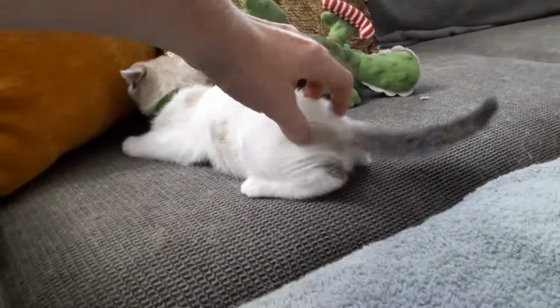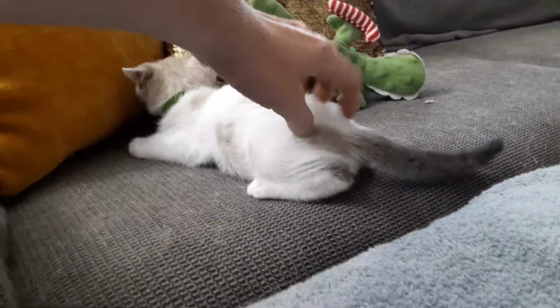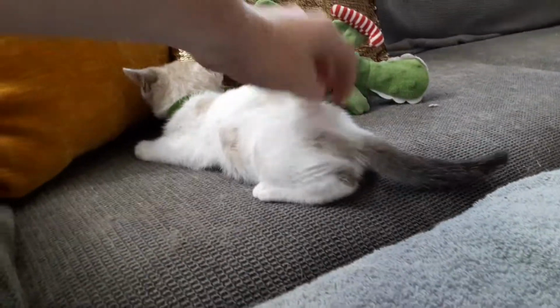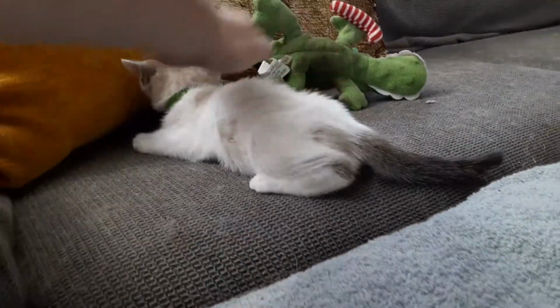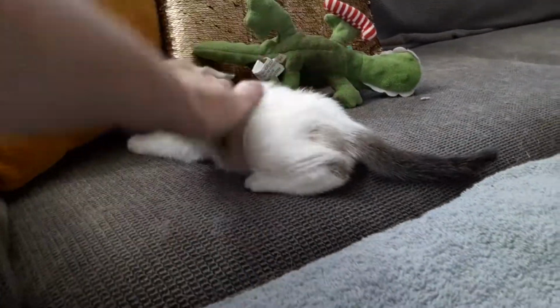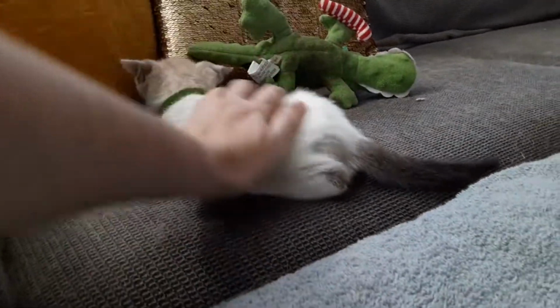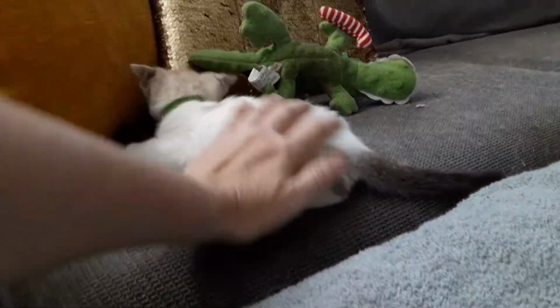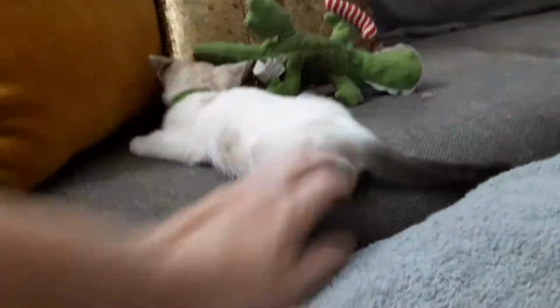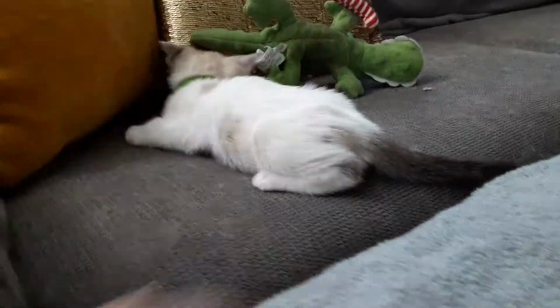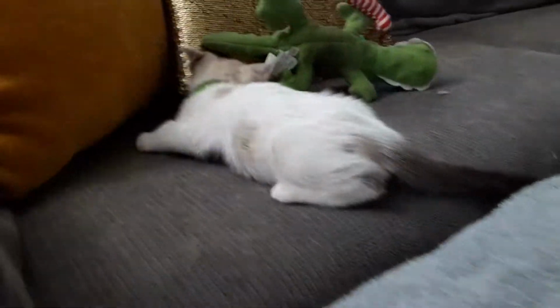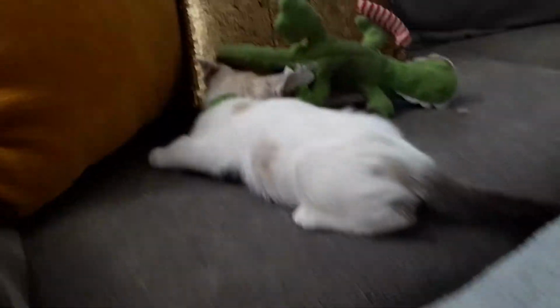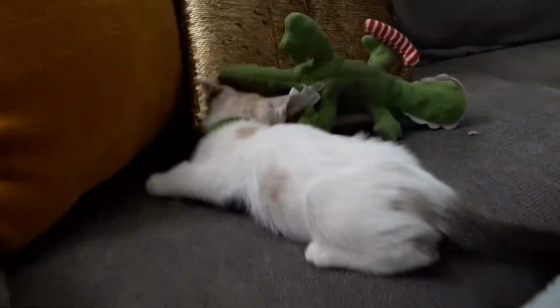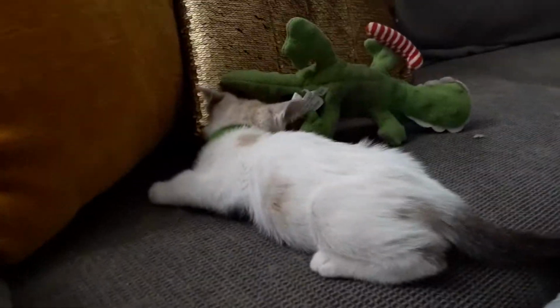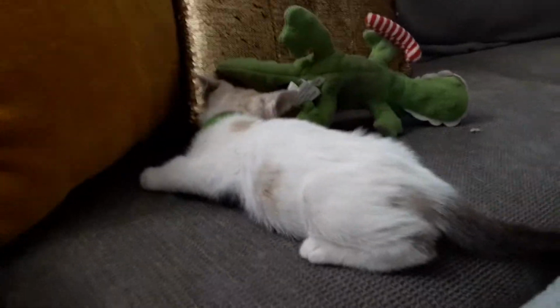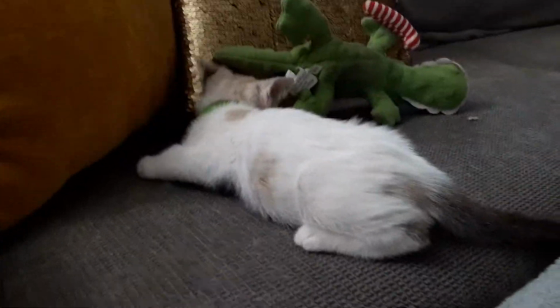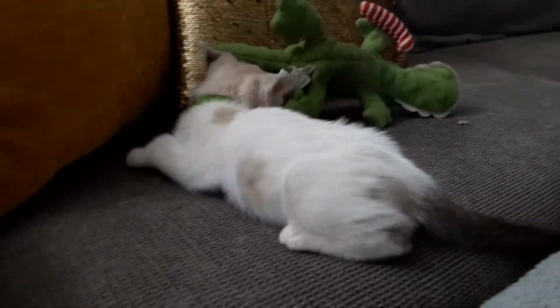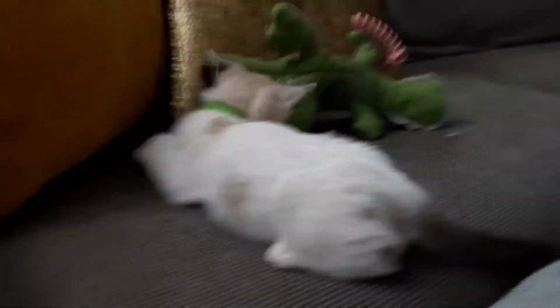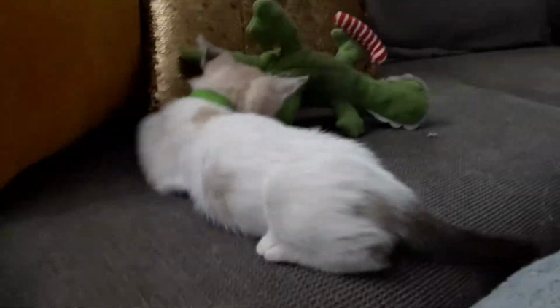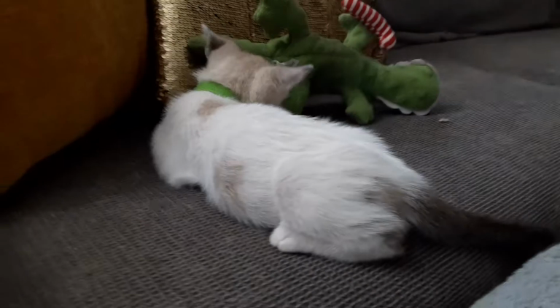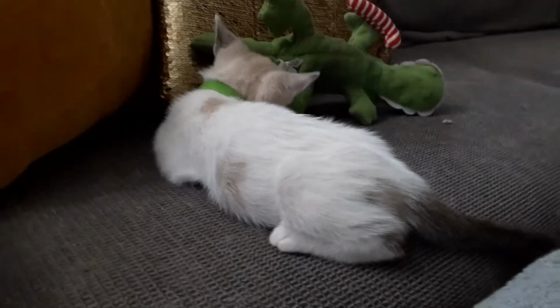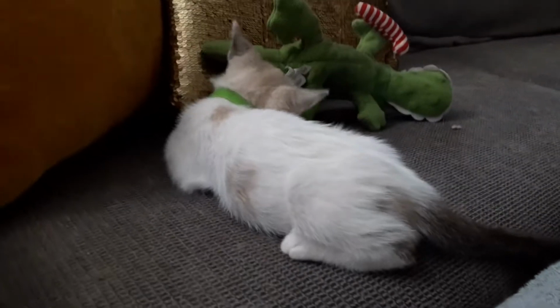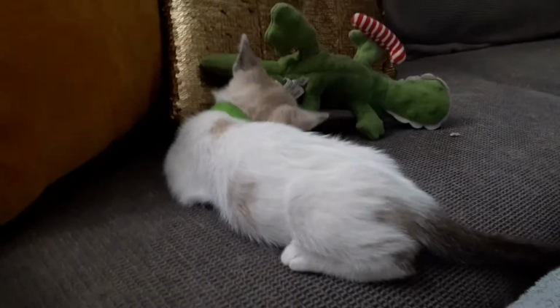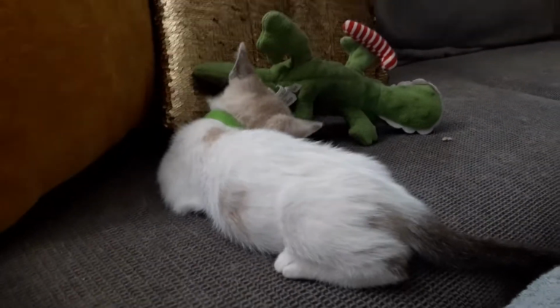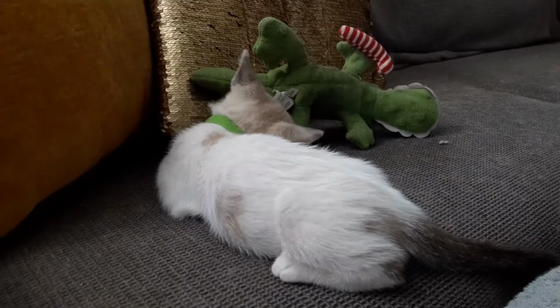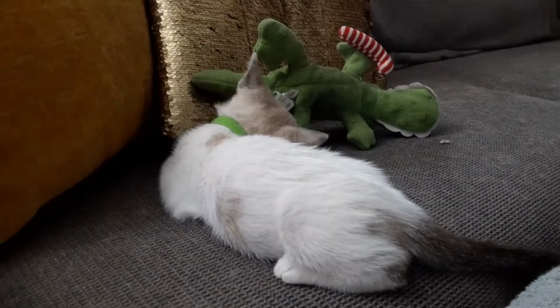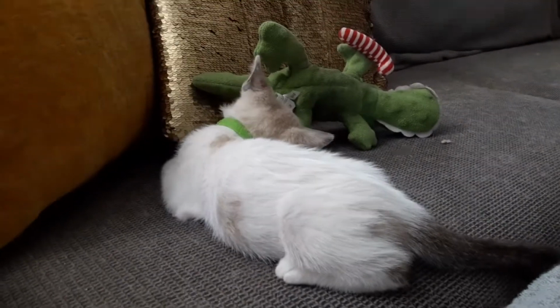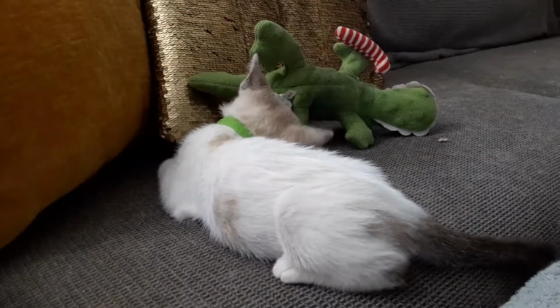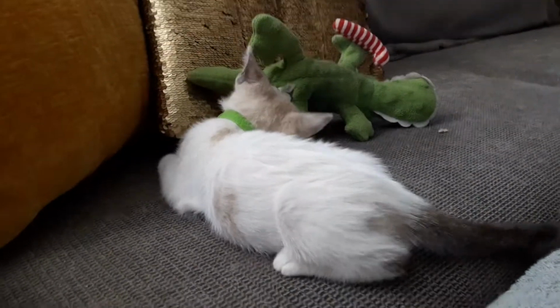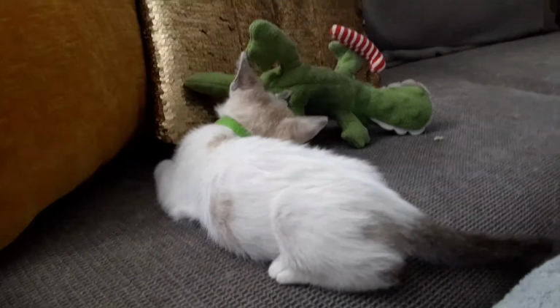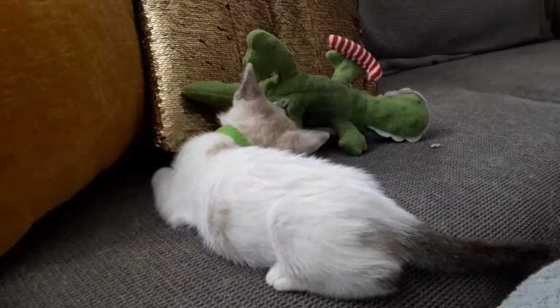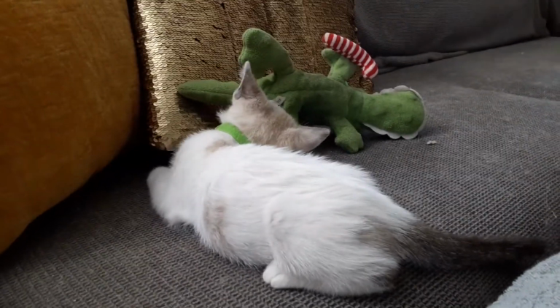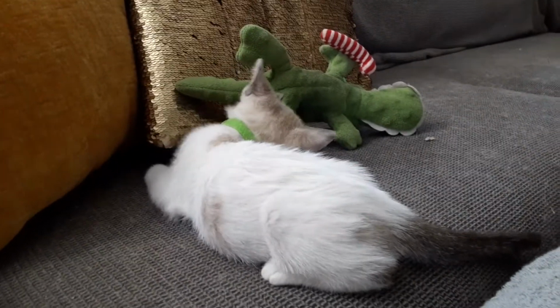No elevator butt today — that's okay. He's learning, and that's Bentley.